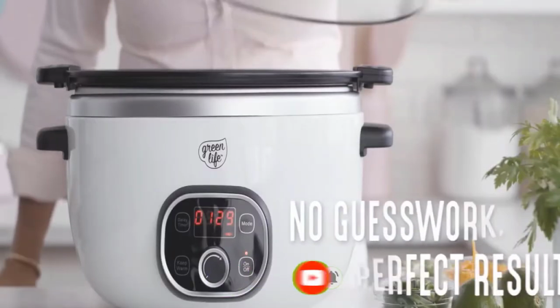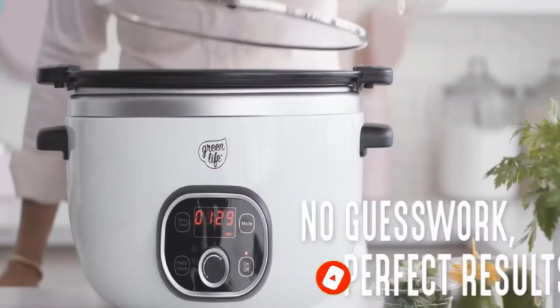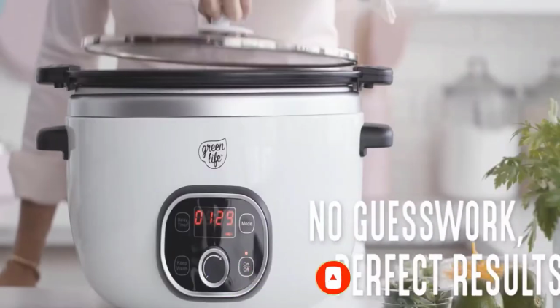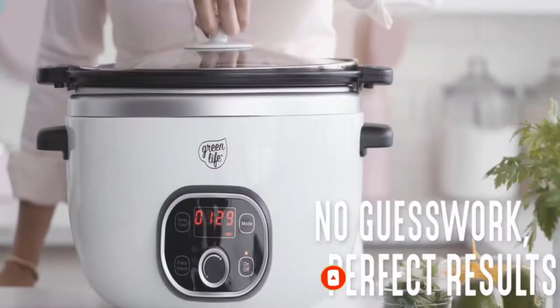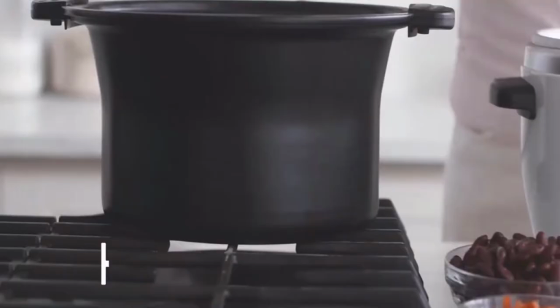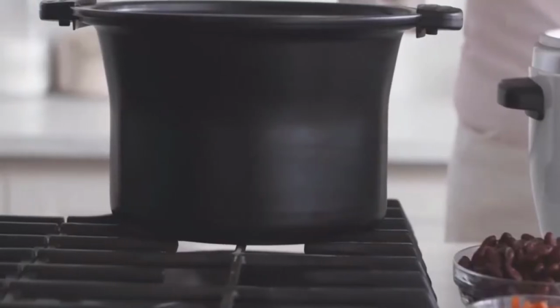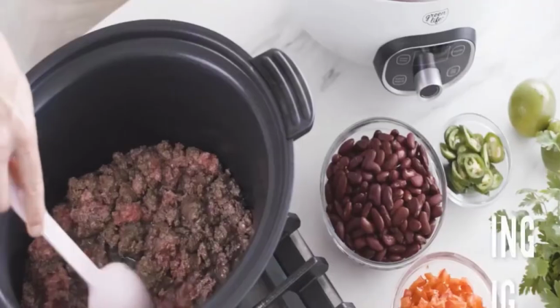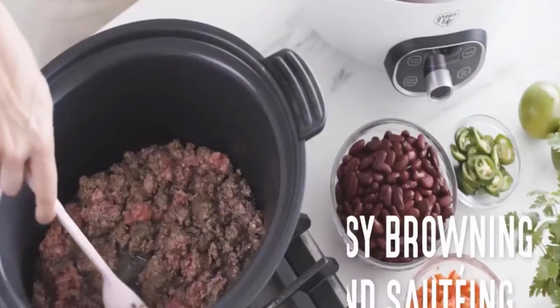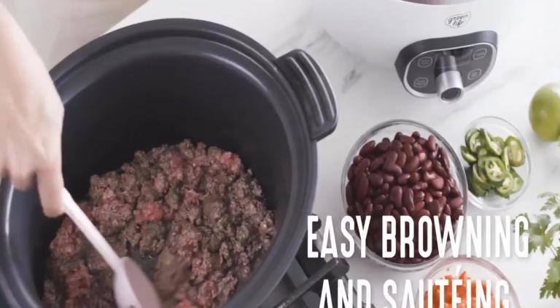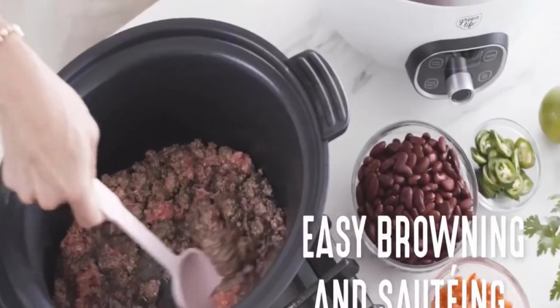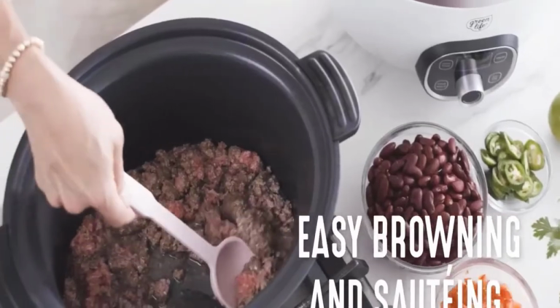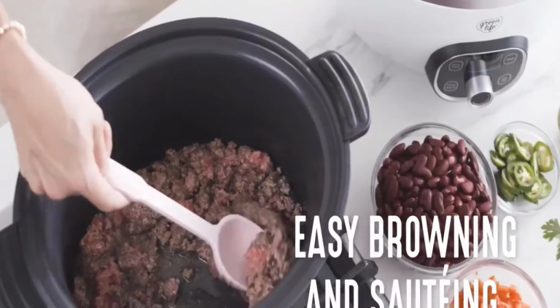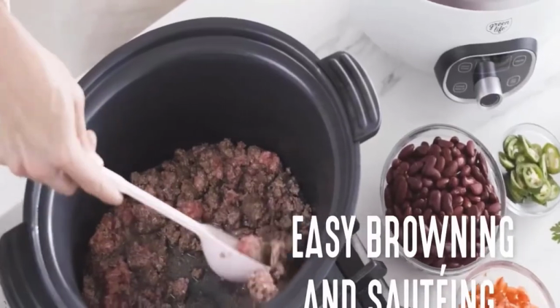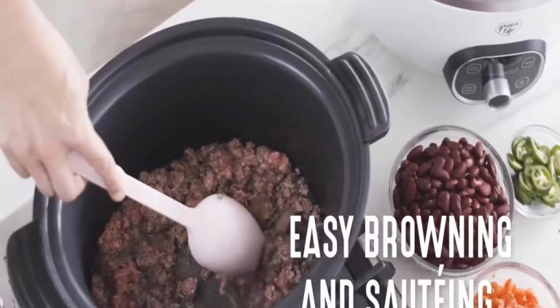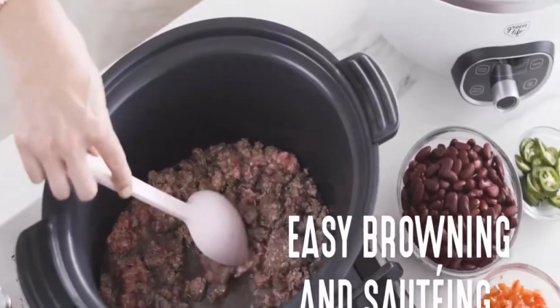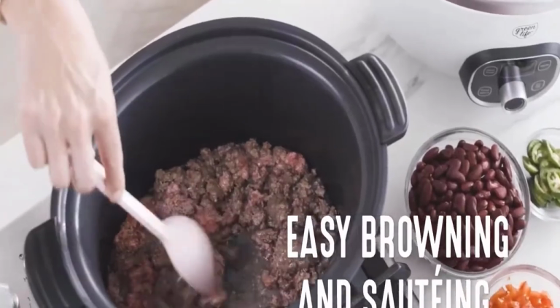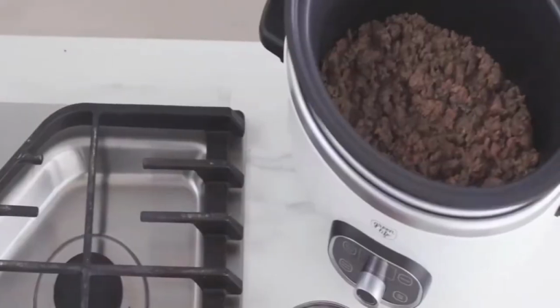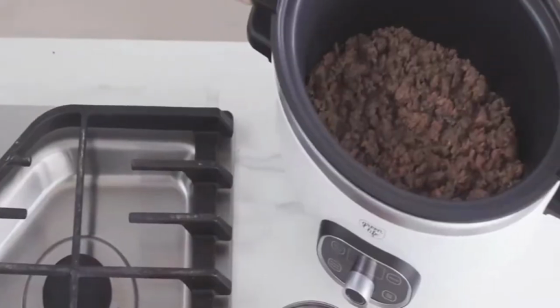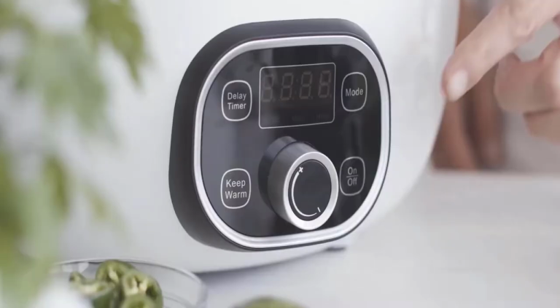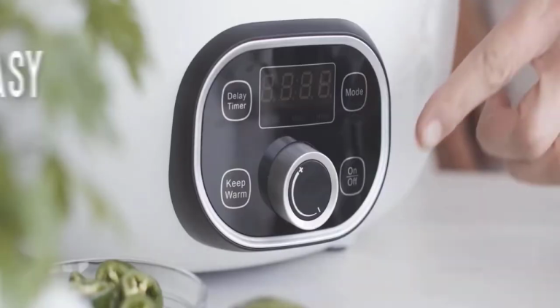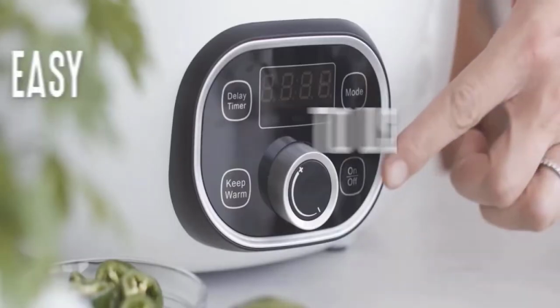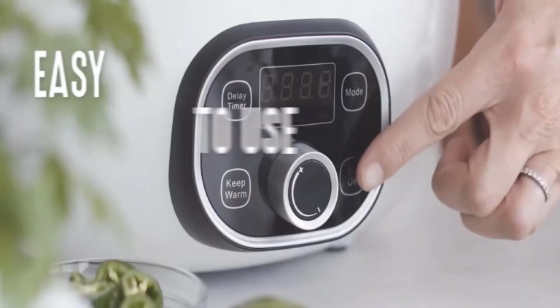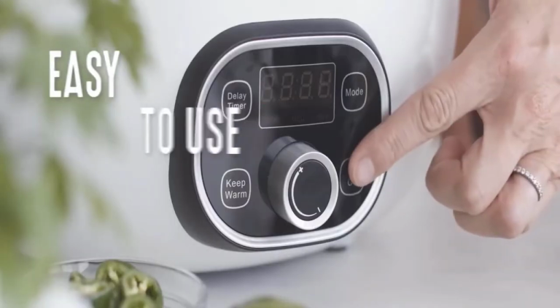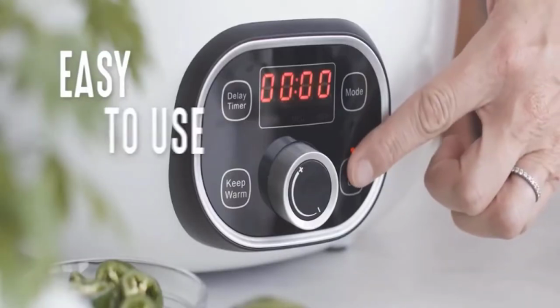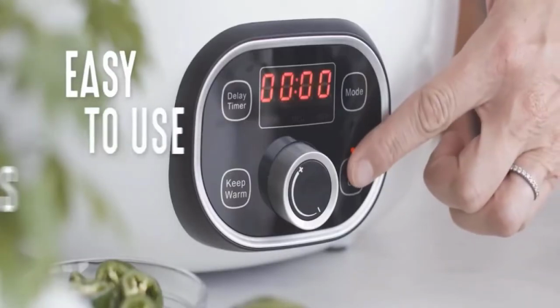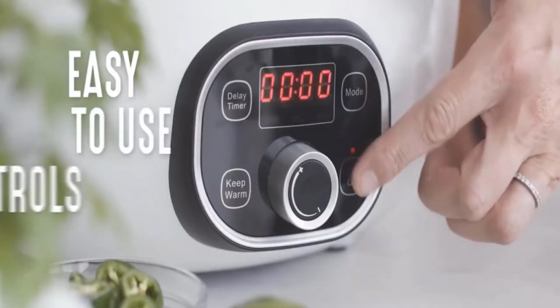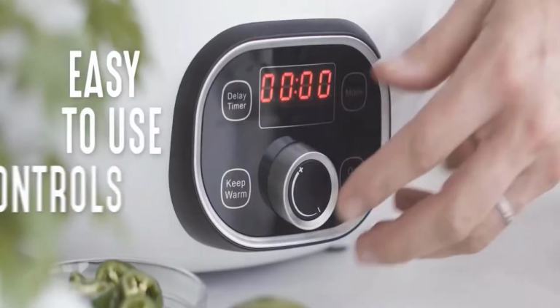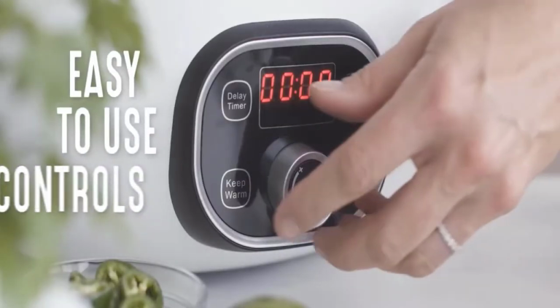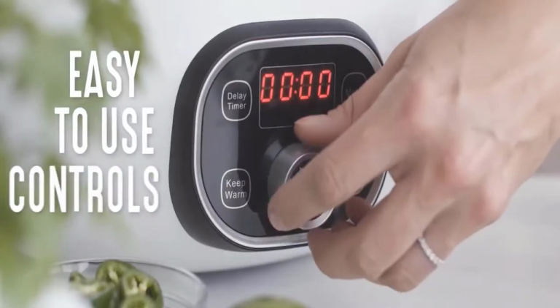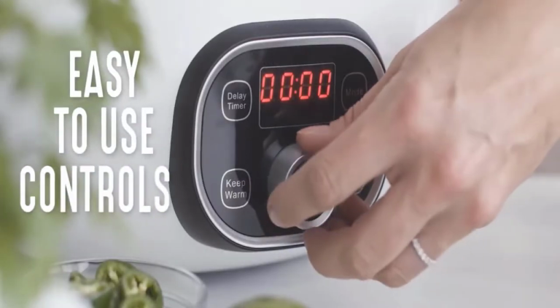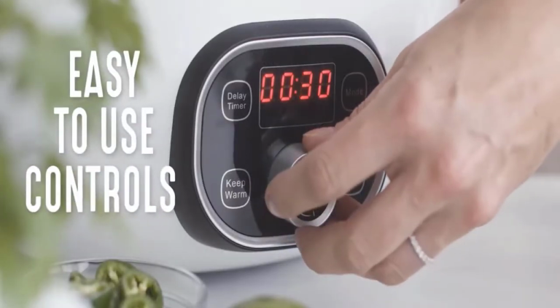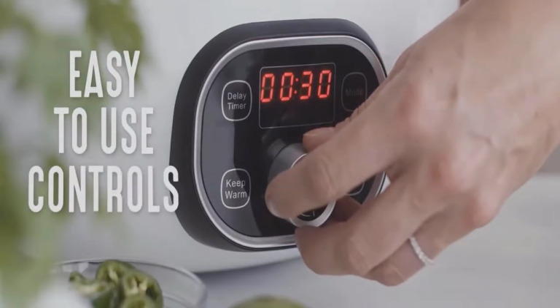Advantages: extra large and deep pot, easy-to-use control panel, and easy cooking.